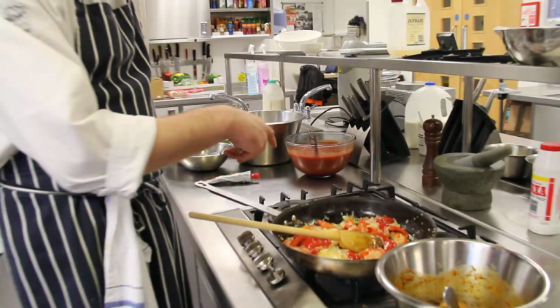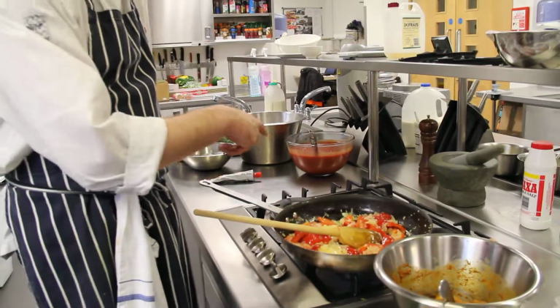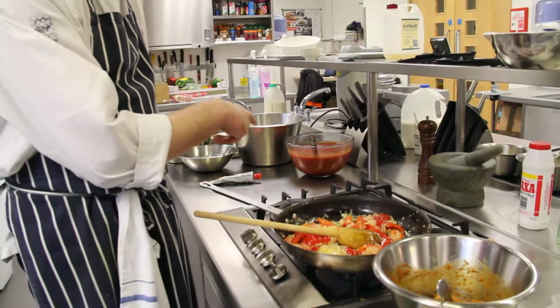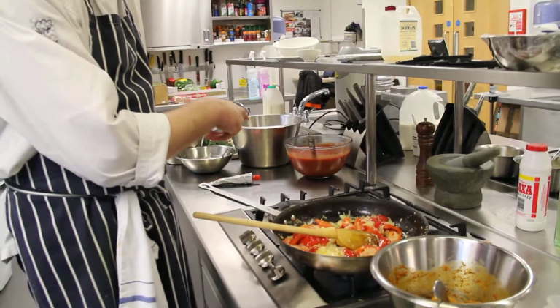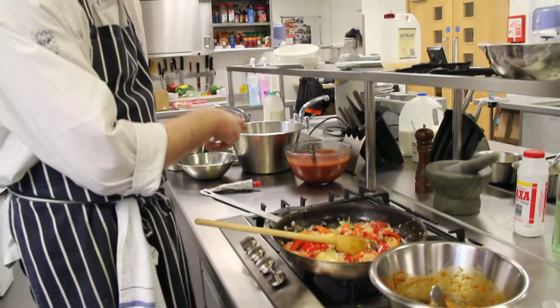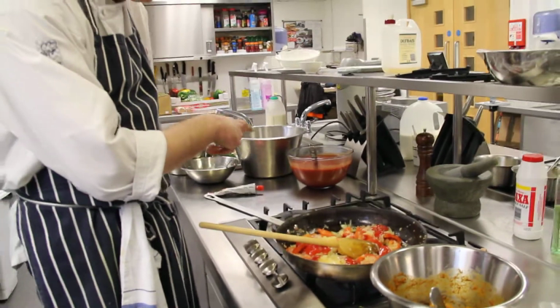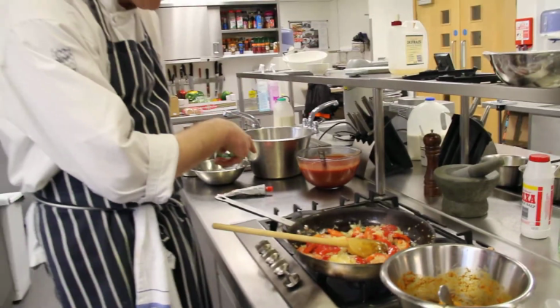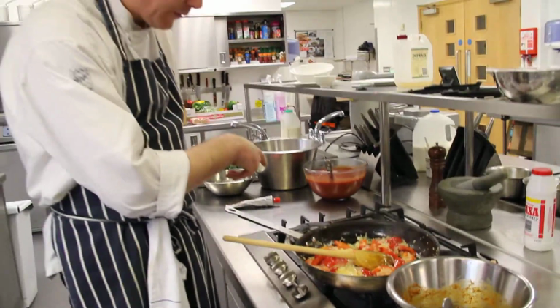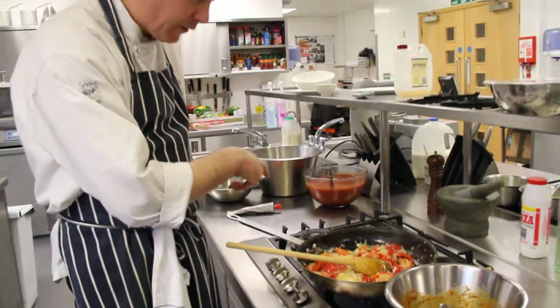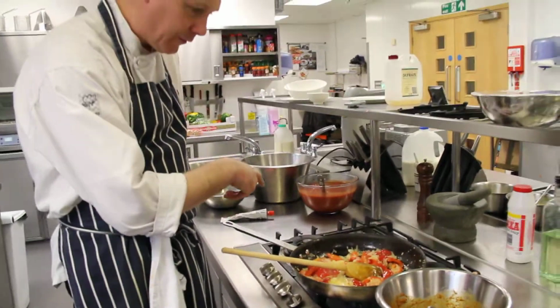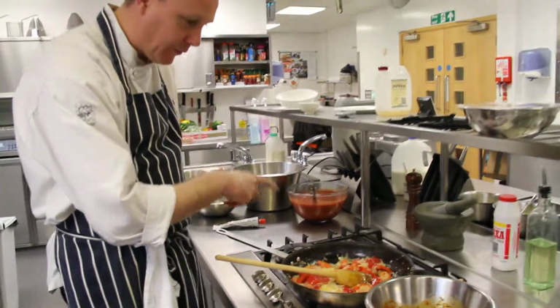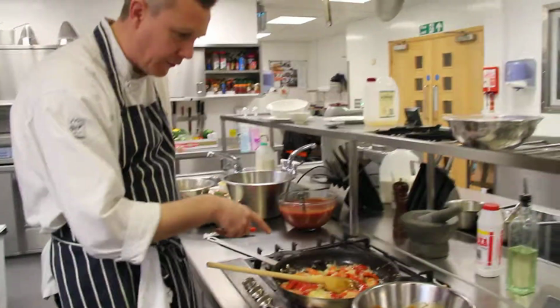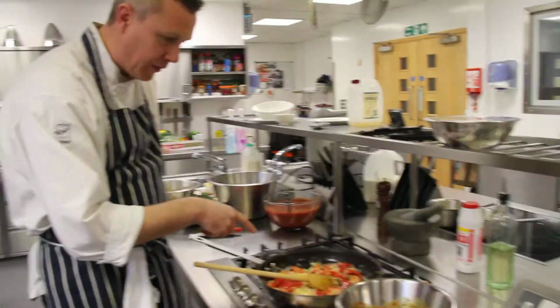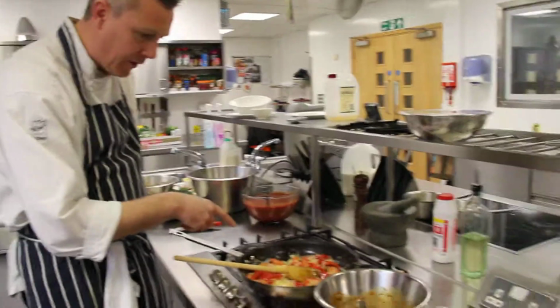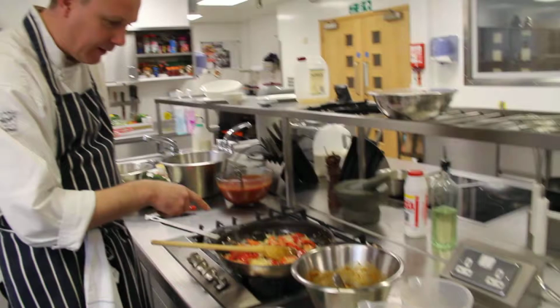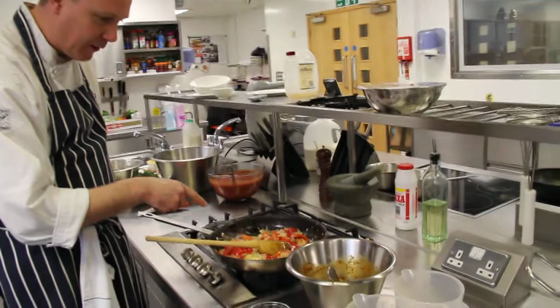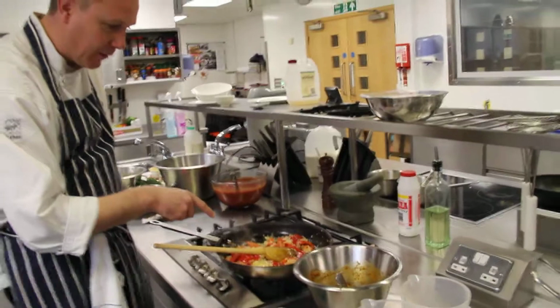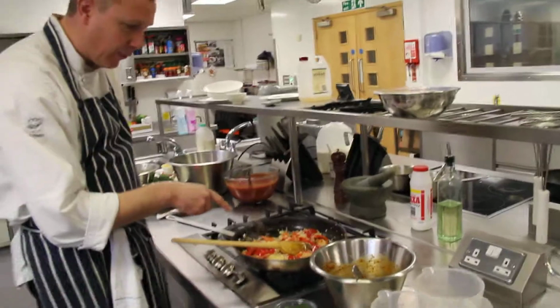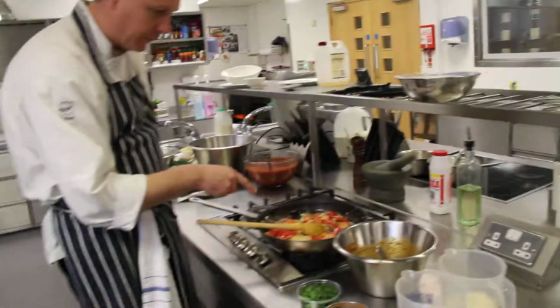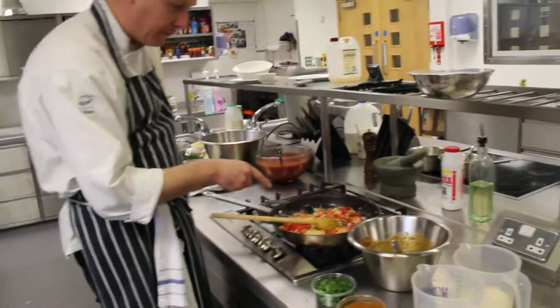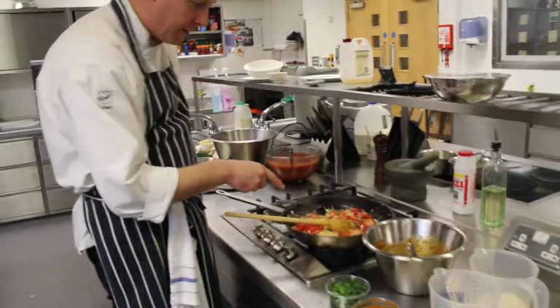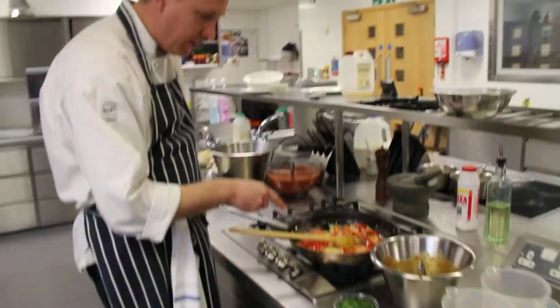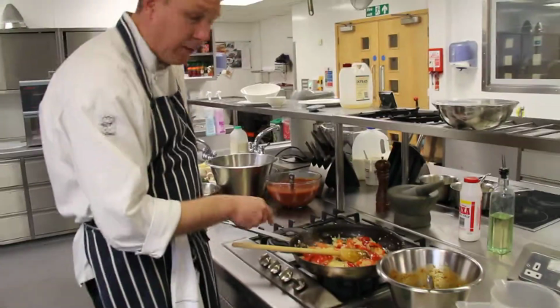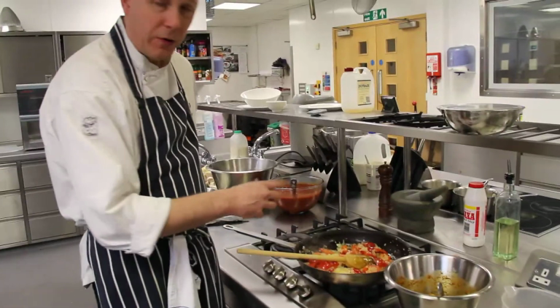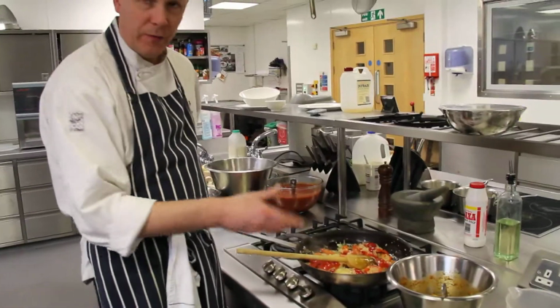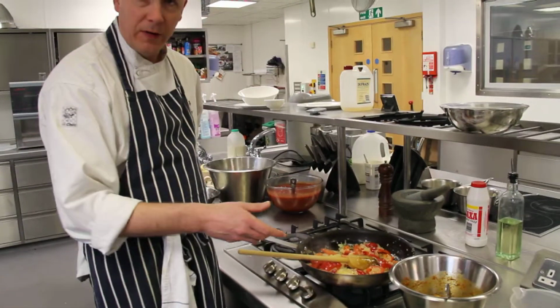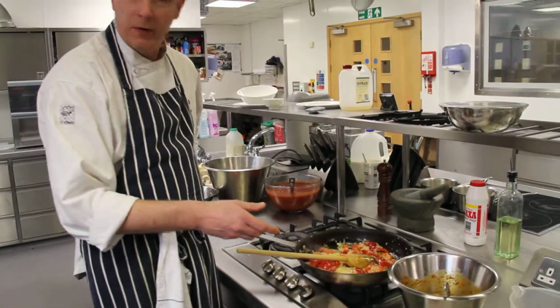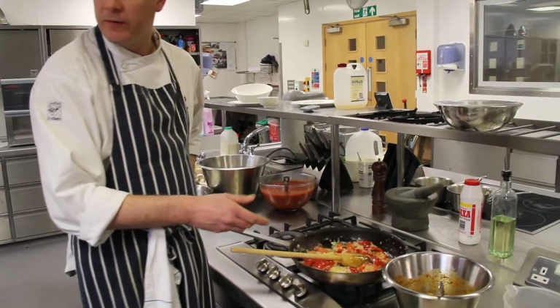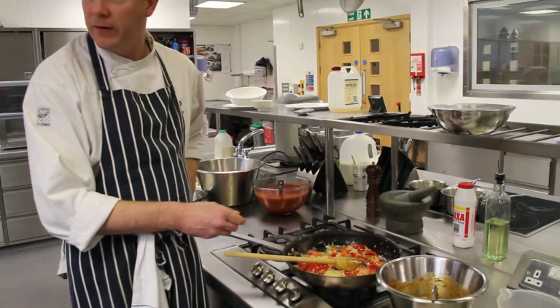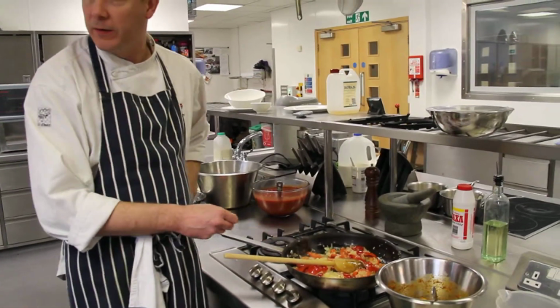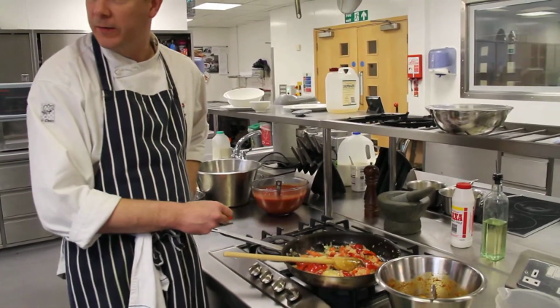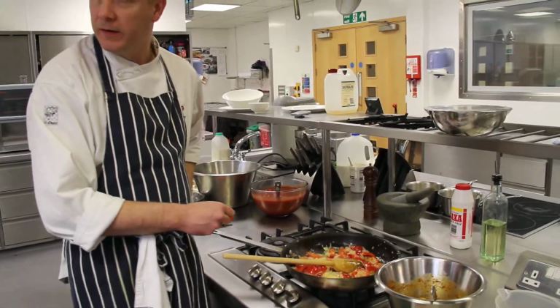Then I'll be adding tomatoes, tomato puree, a little bit of water. We'll cover it and cook it for about 20 minutes.